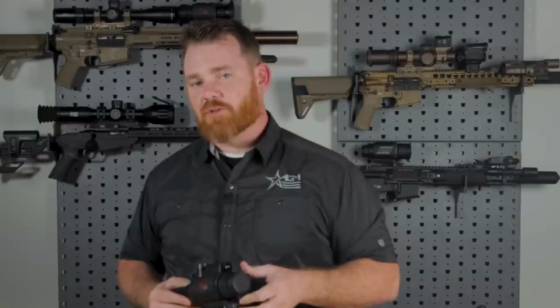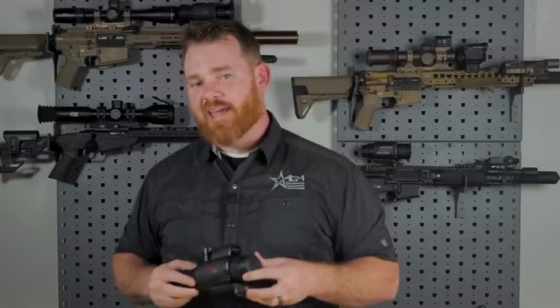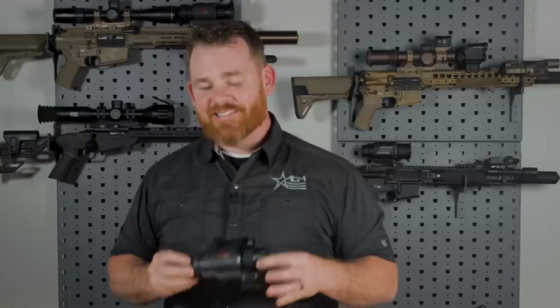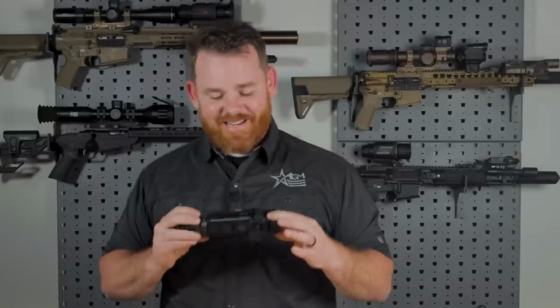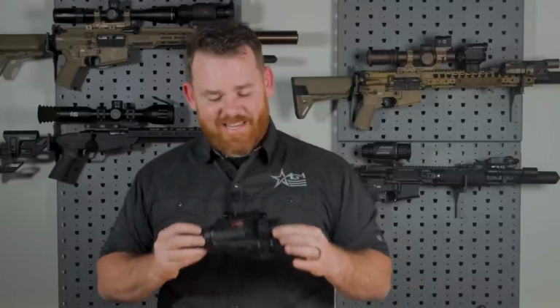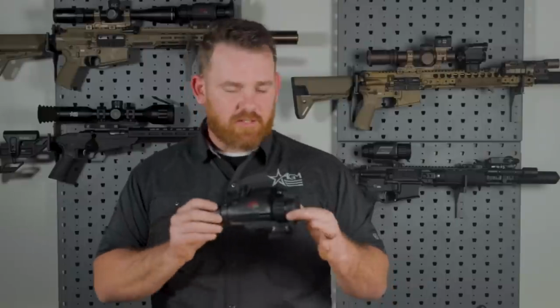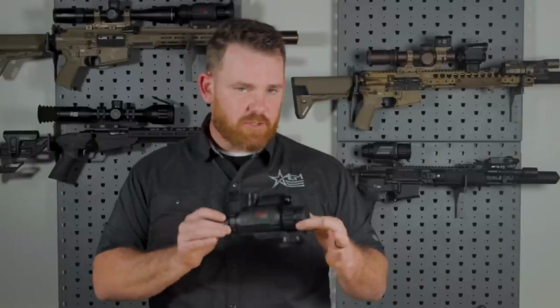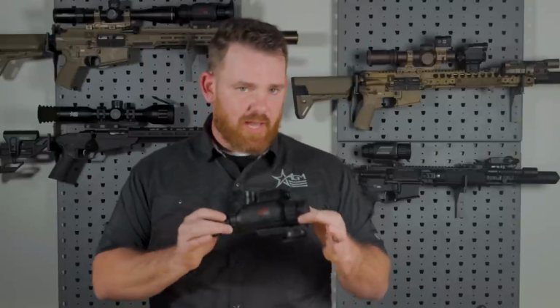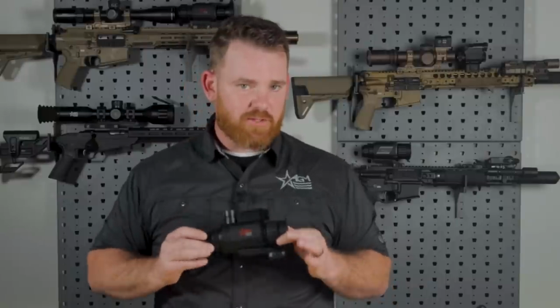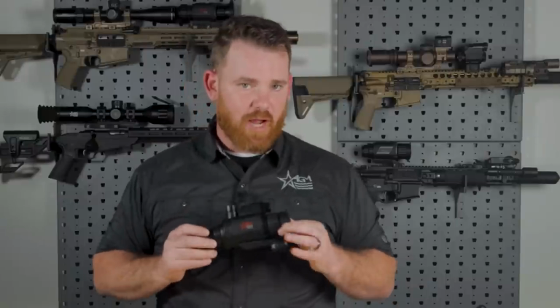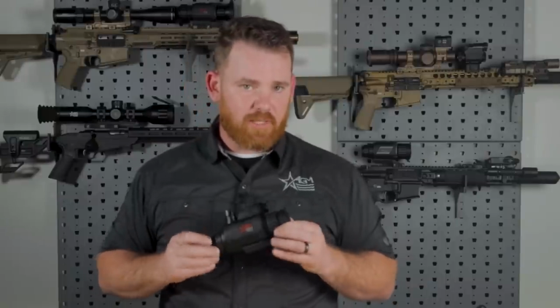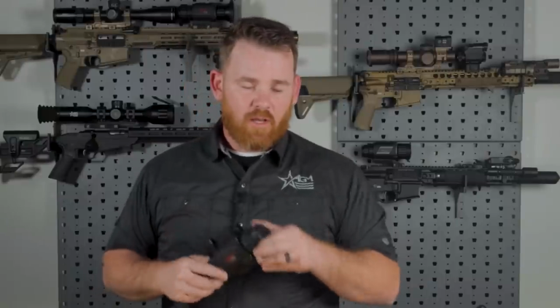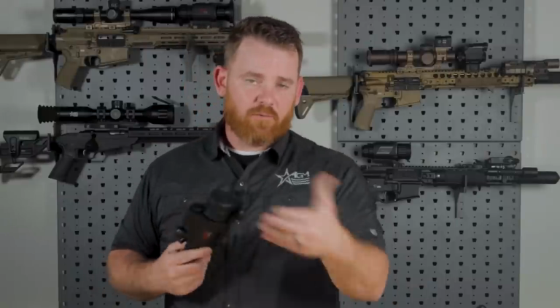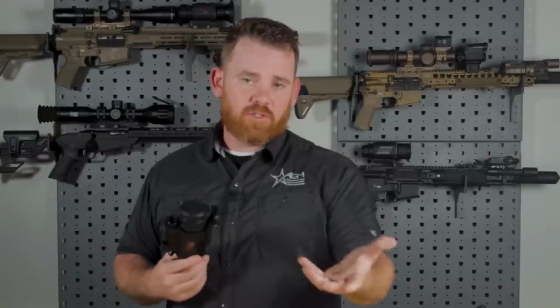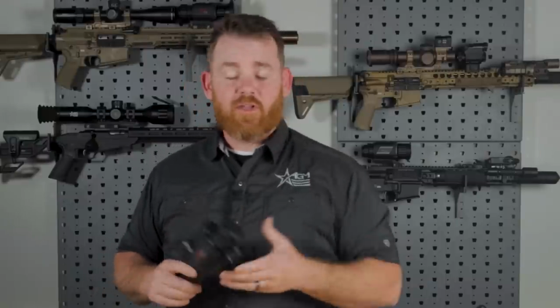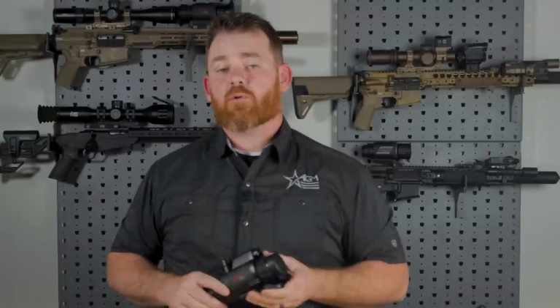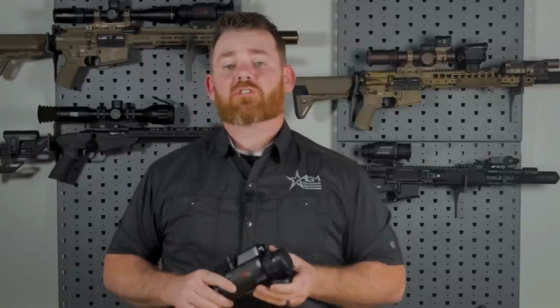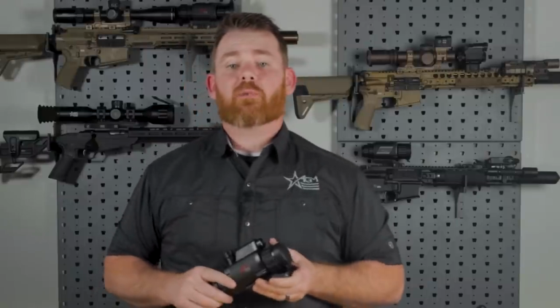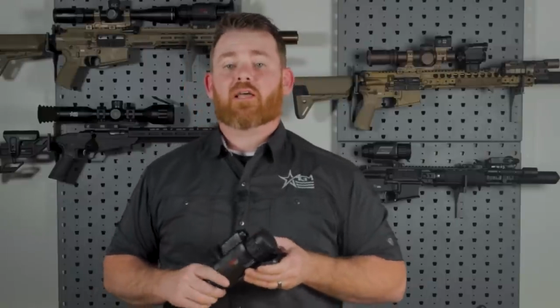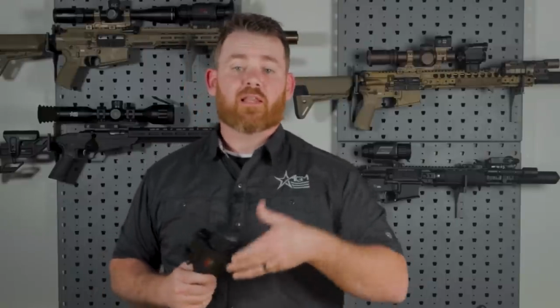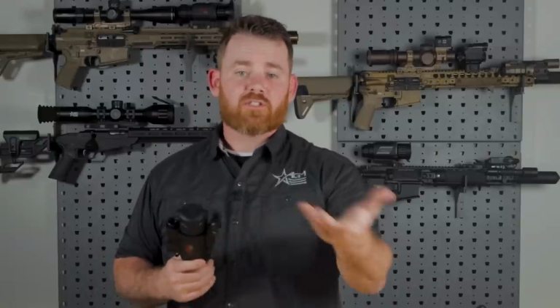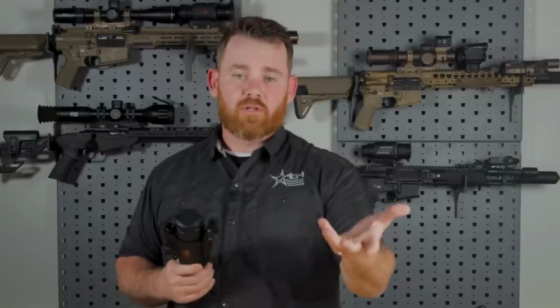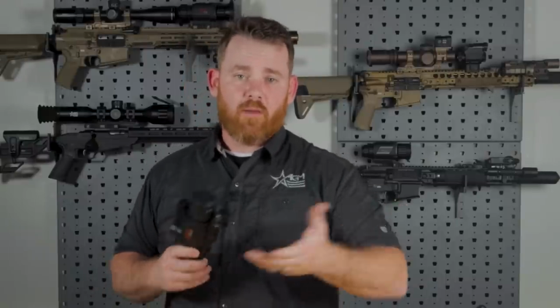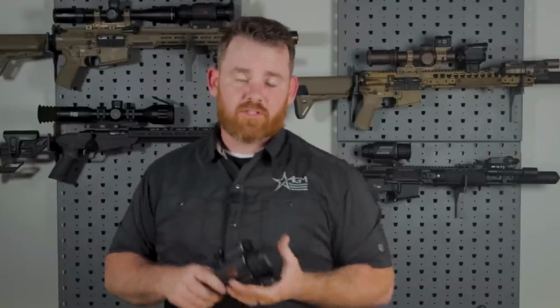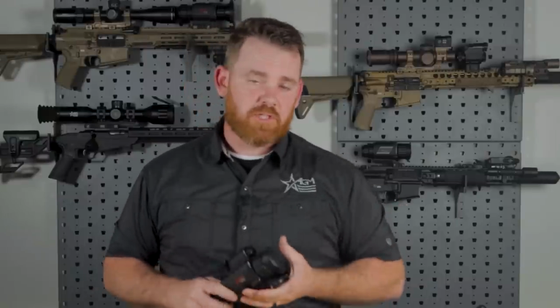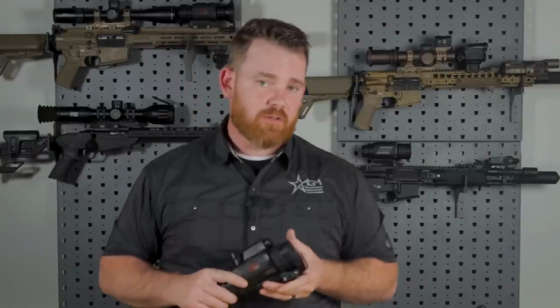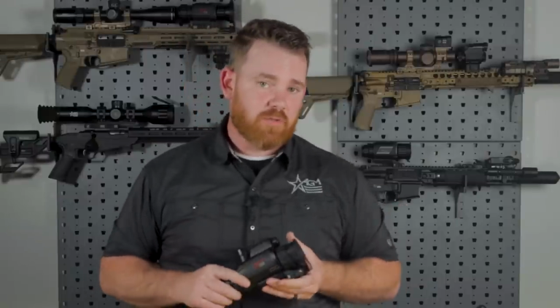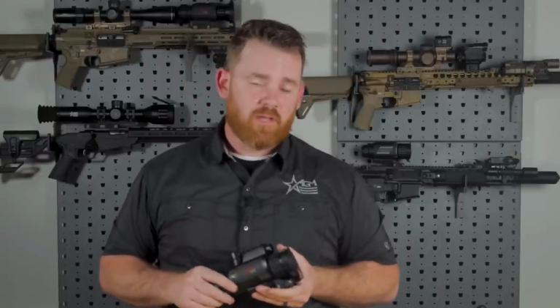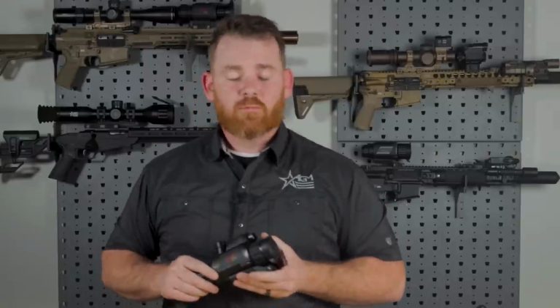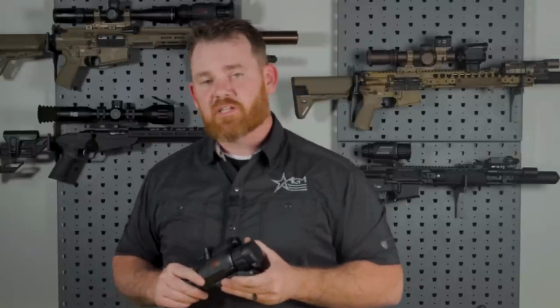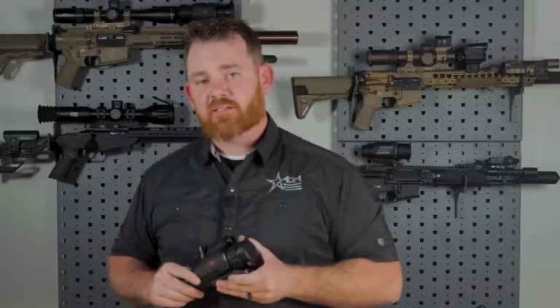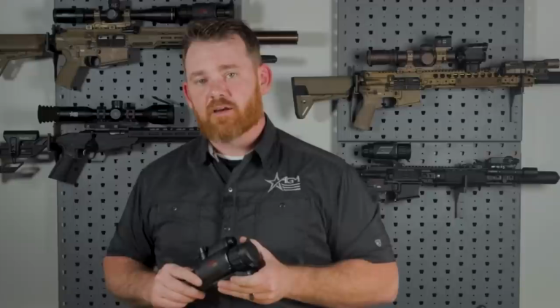So that is the NEATH digital night vision optic. Of course, if you have any questions about that, let us know in the comments or reach out to us. We'll see you next time.